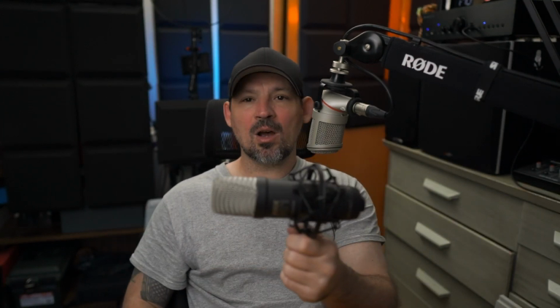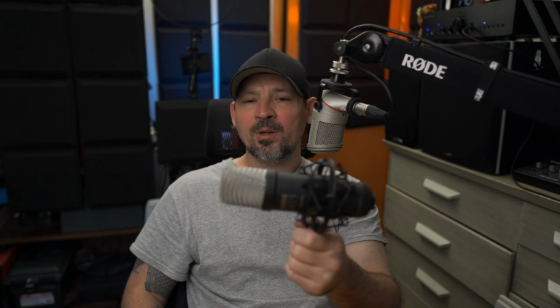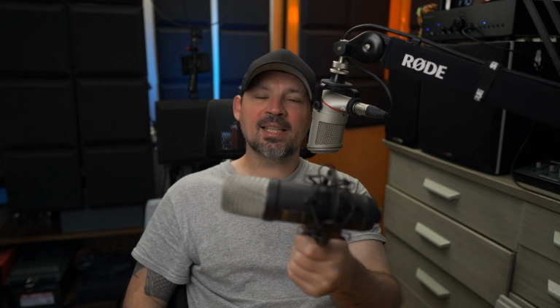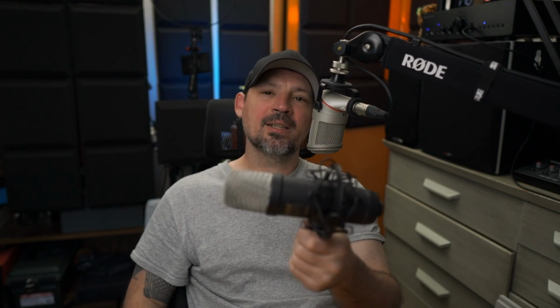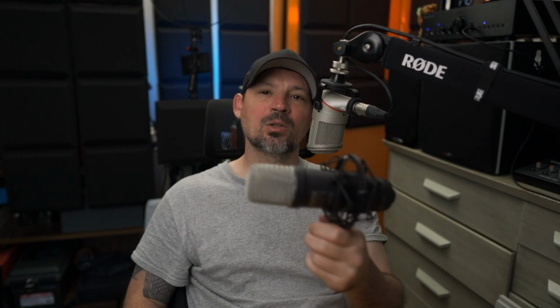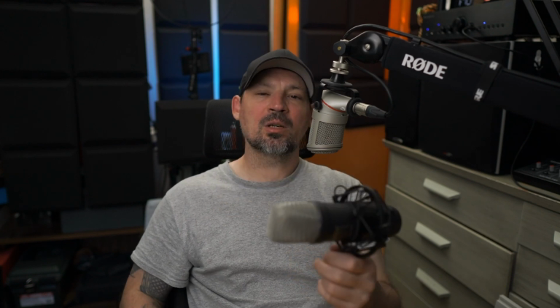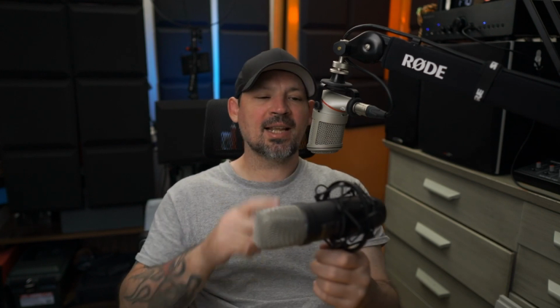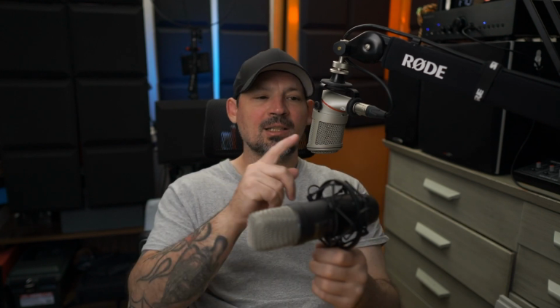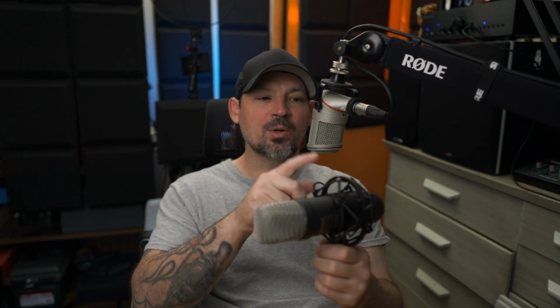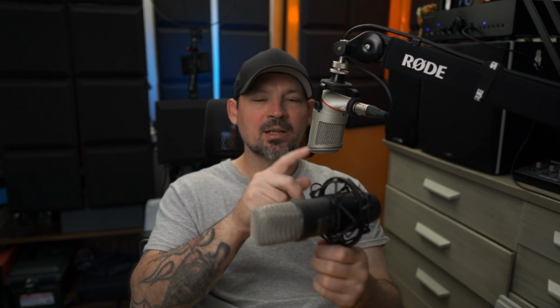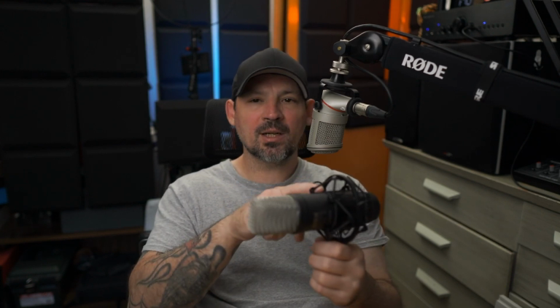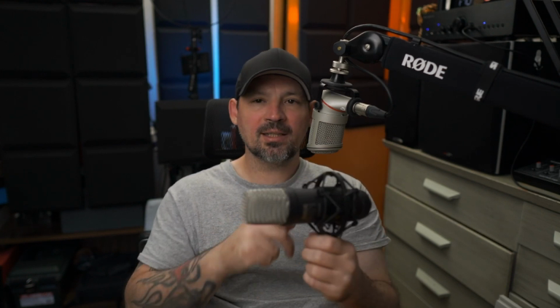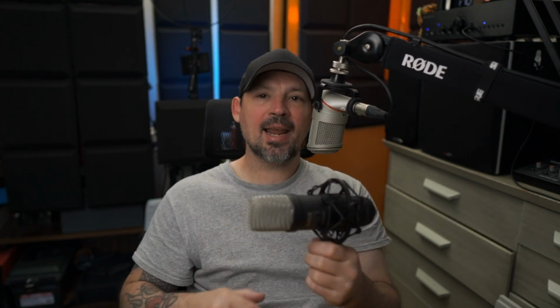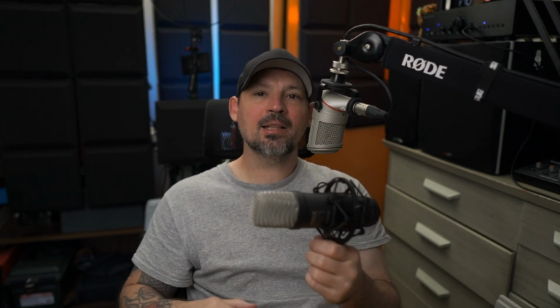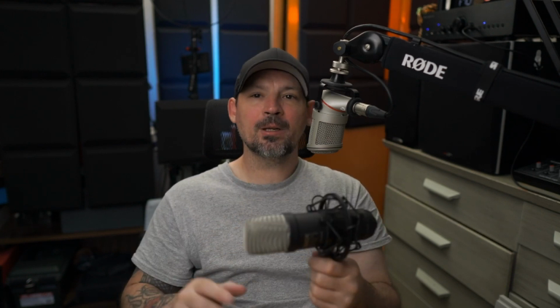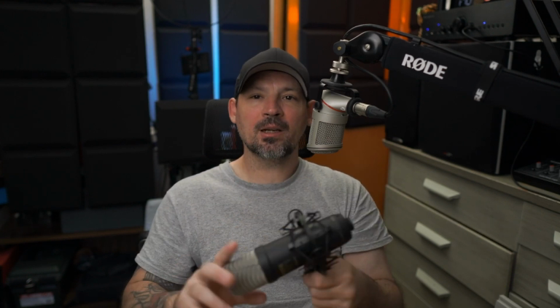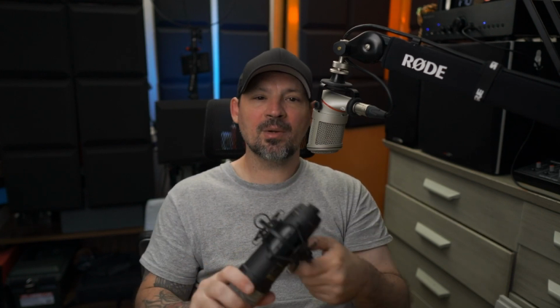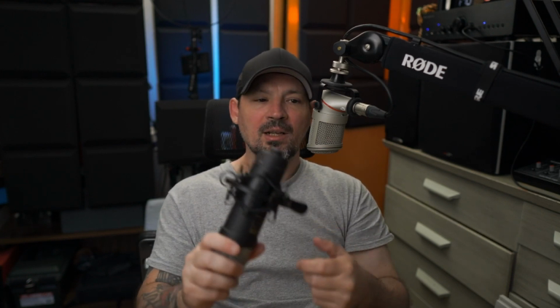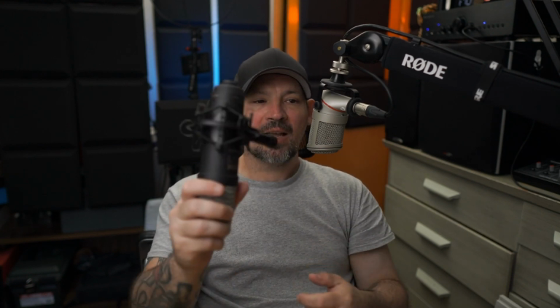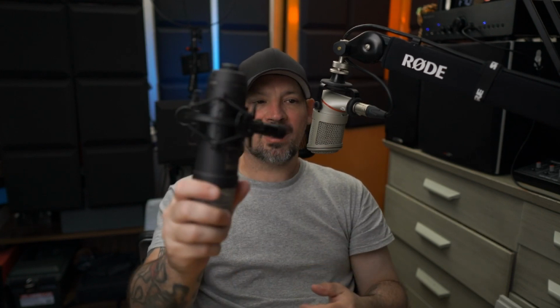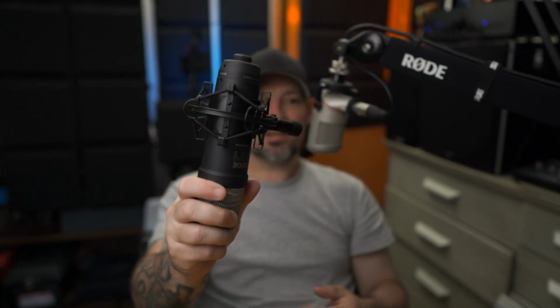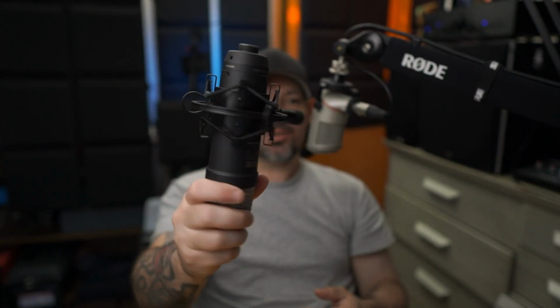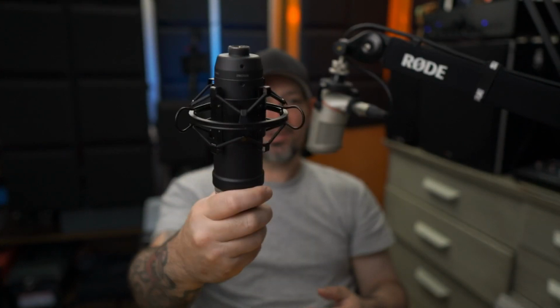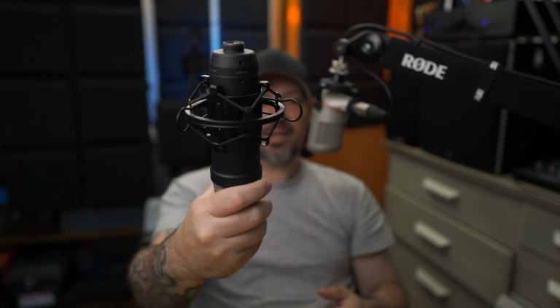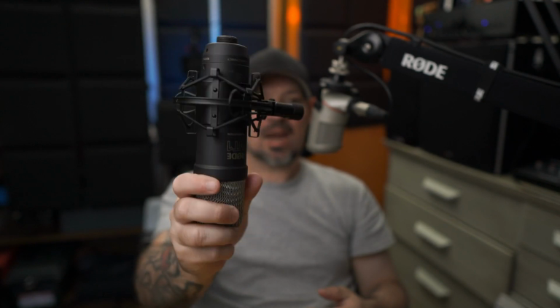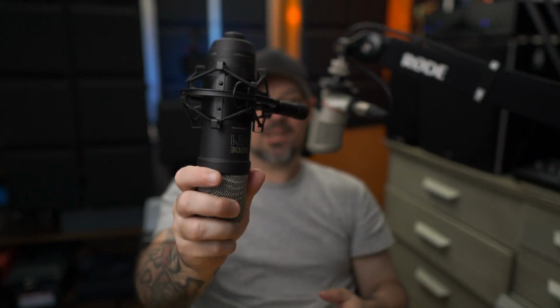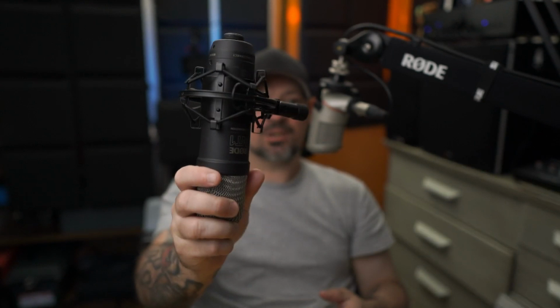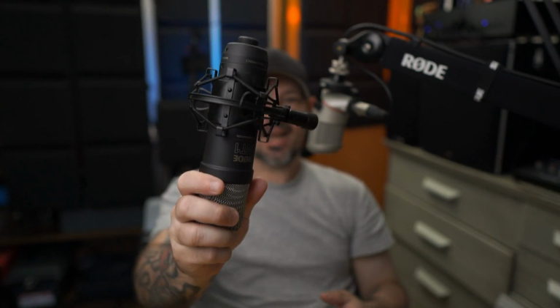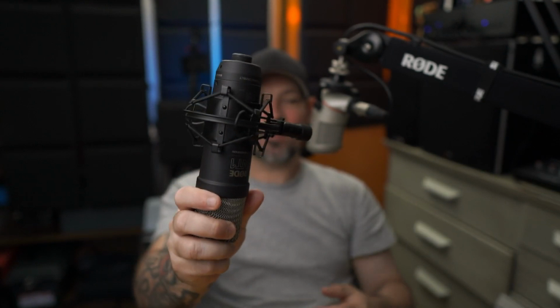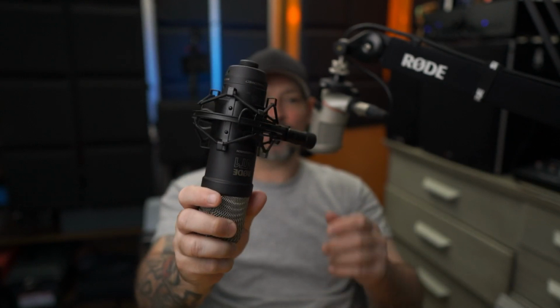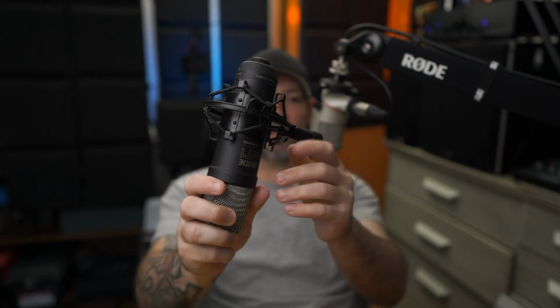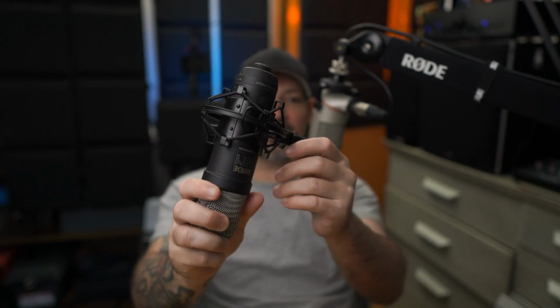I'll put a link in the video description and in the pinned comment as to where you can get one of these. I mean, this is just top notch — I absolutely love it.